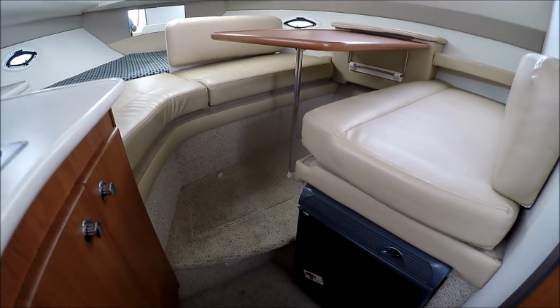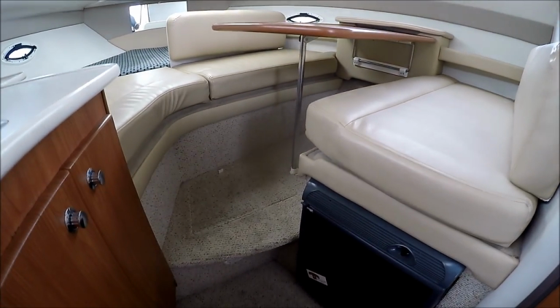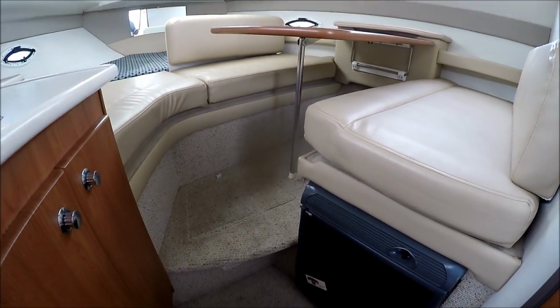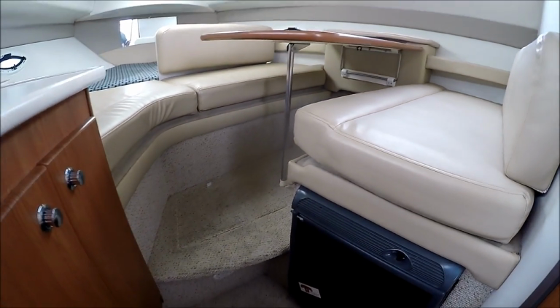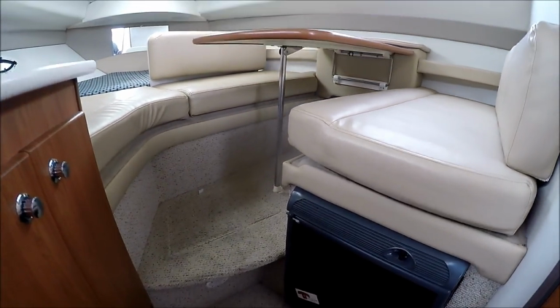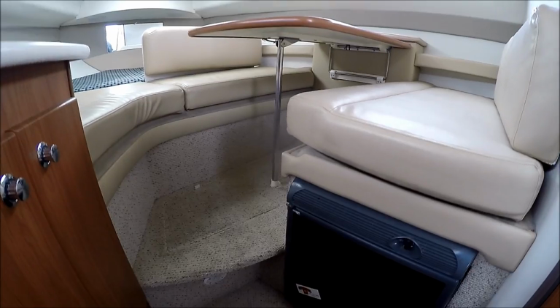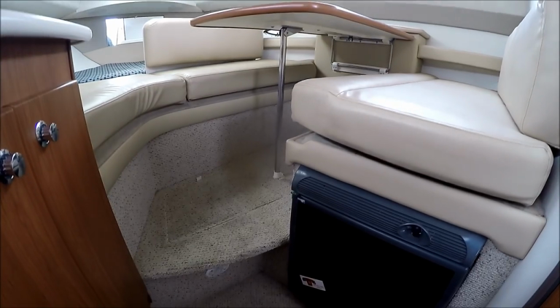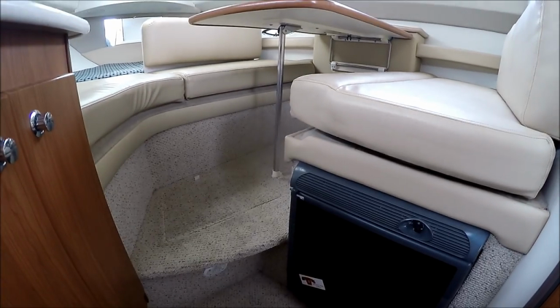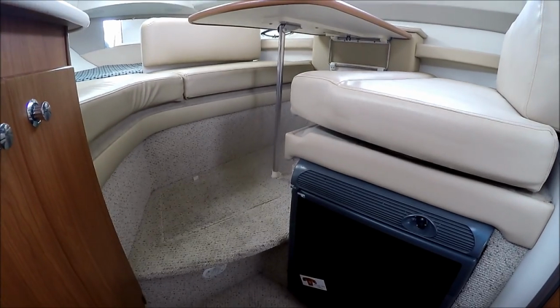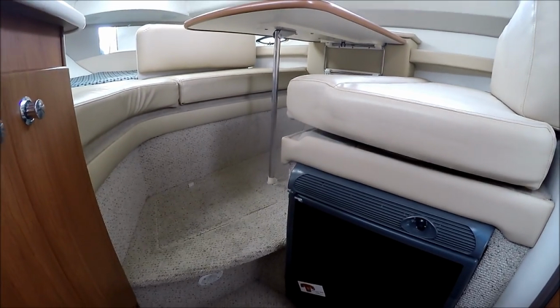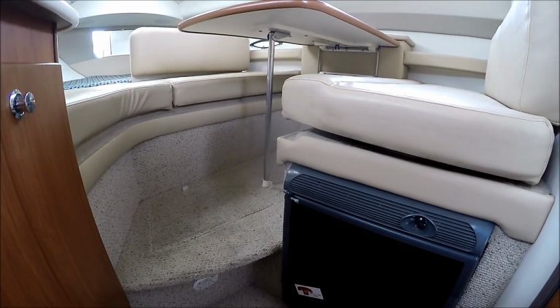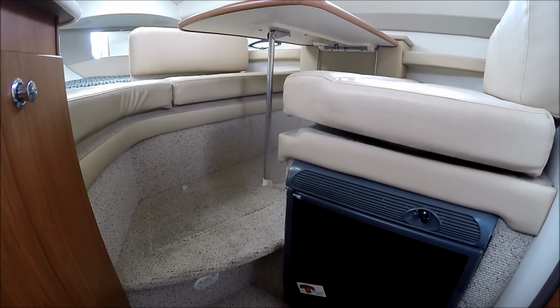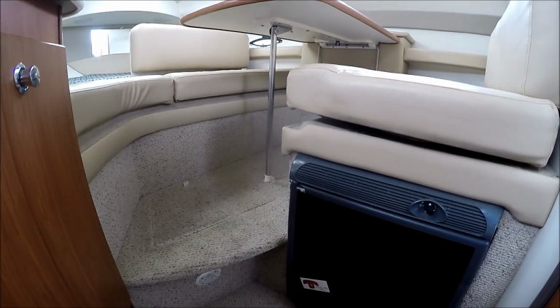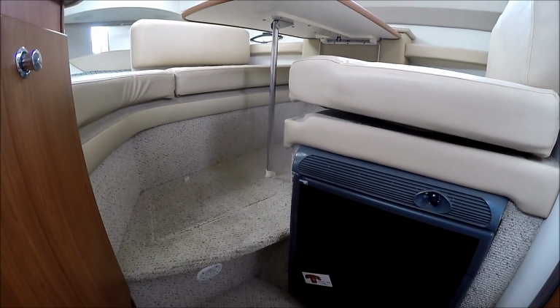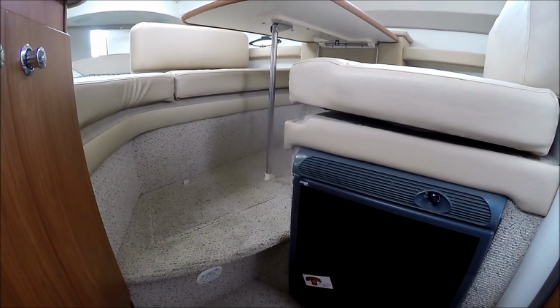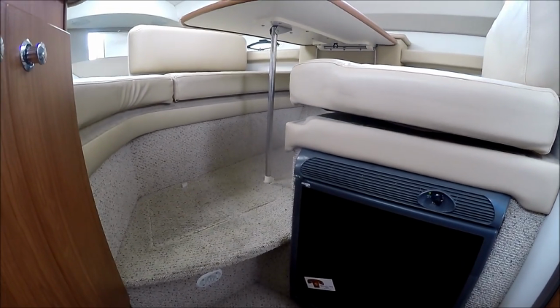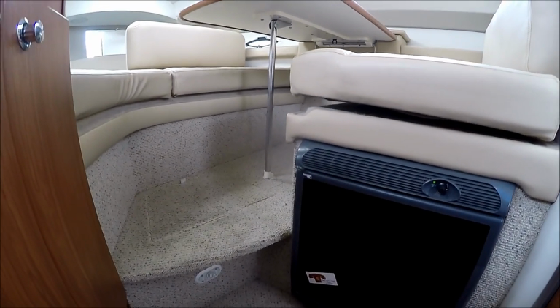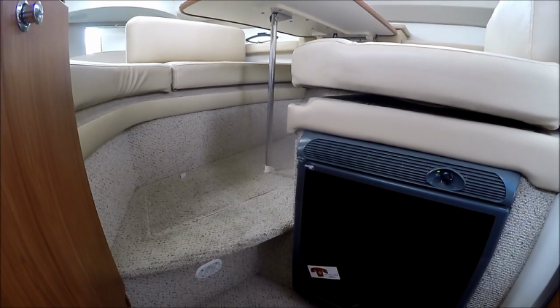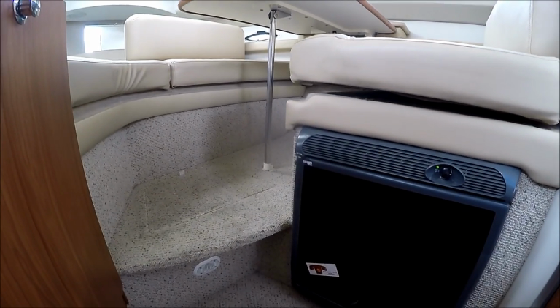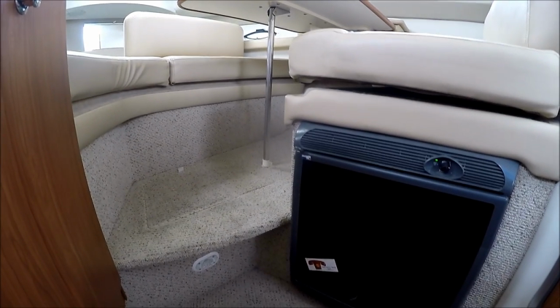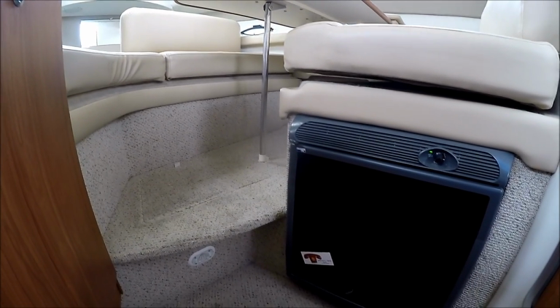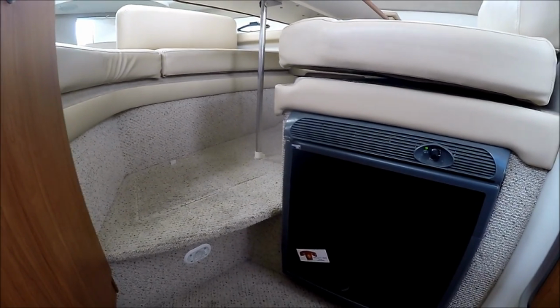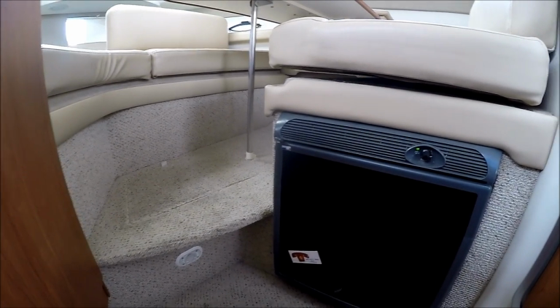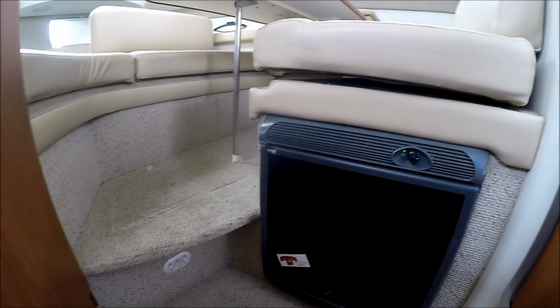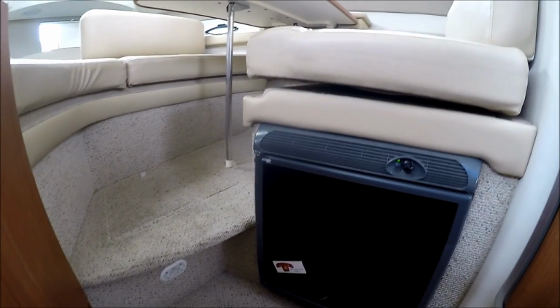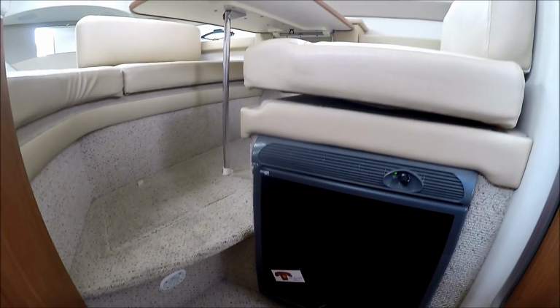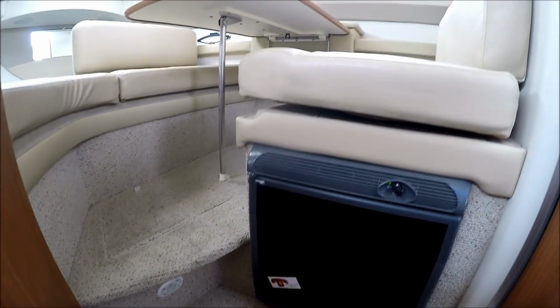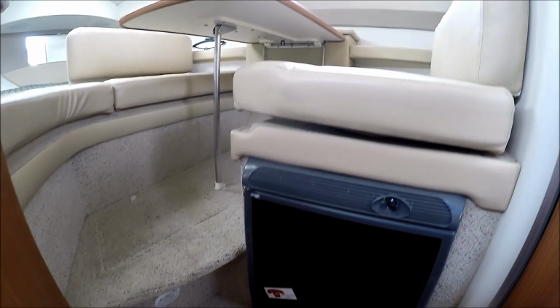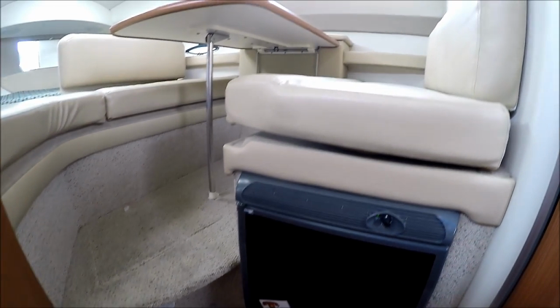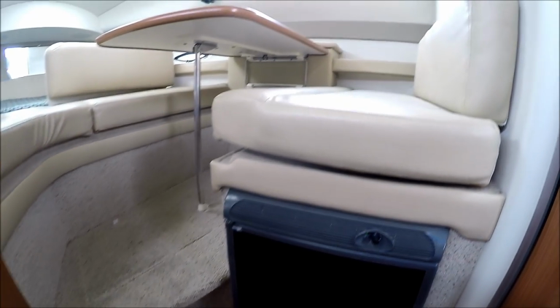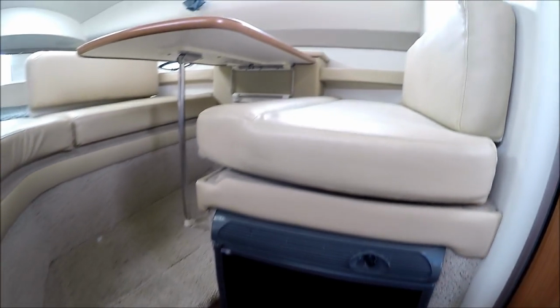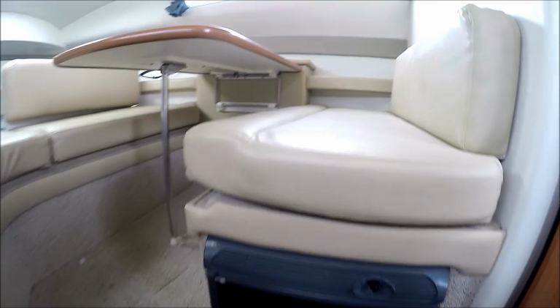Notice where Bayliner has tucked away the refrigerator. A great use of space.